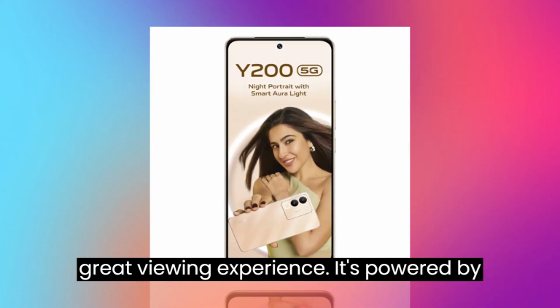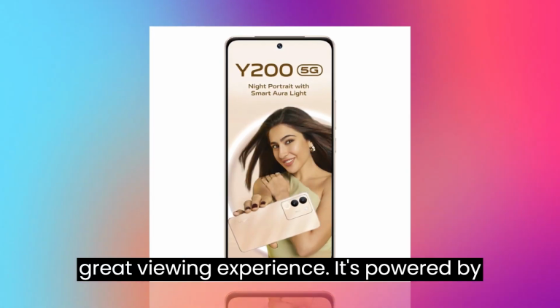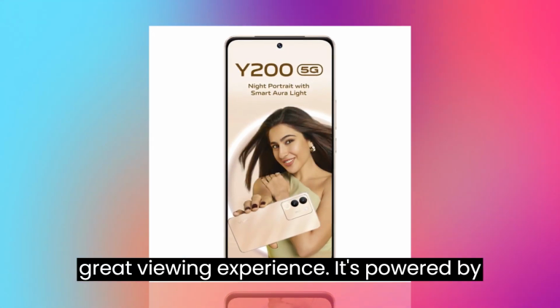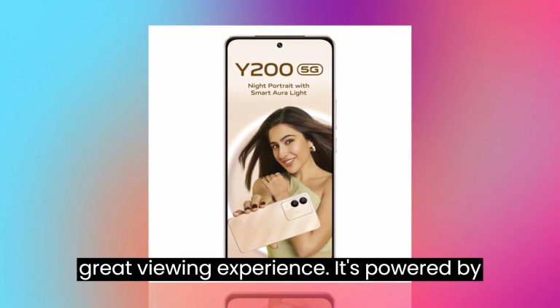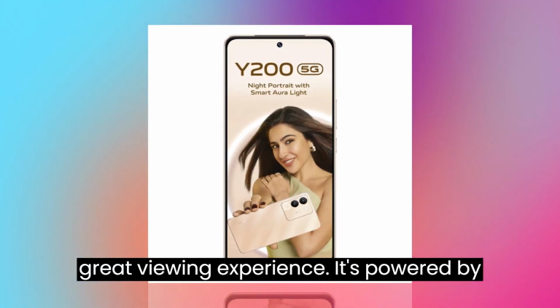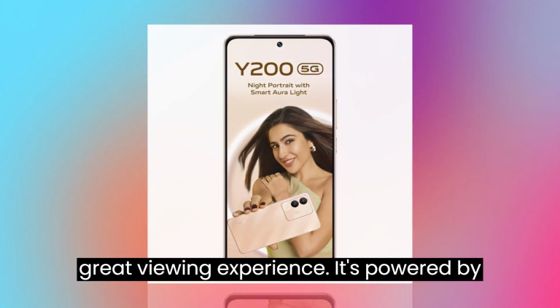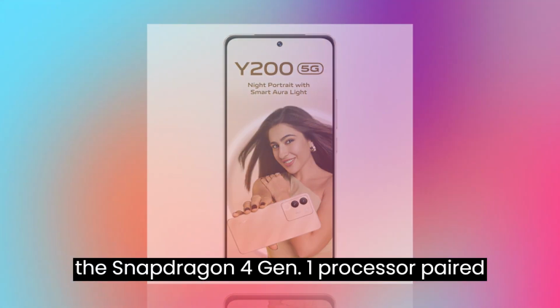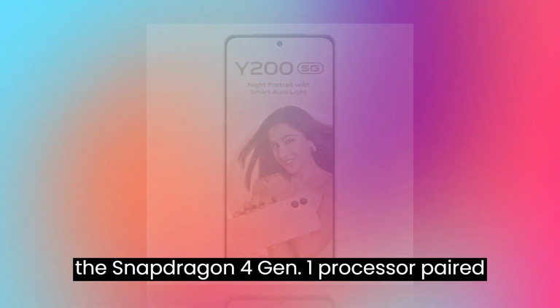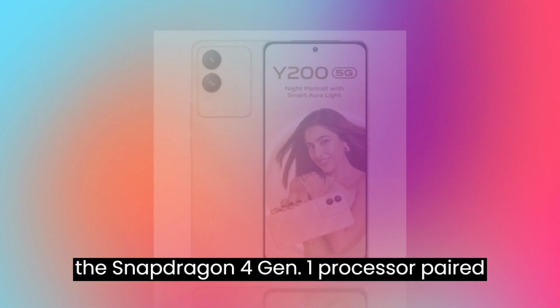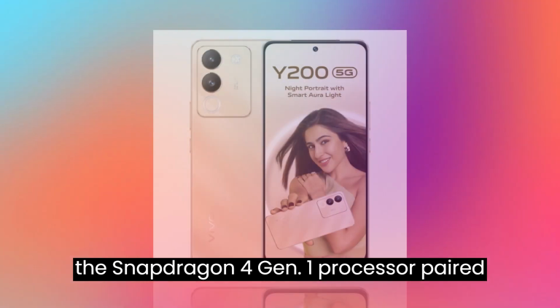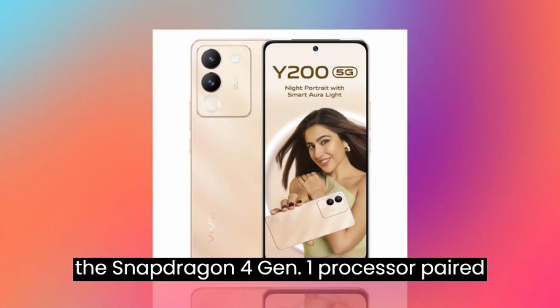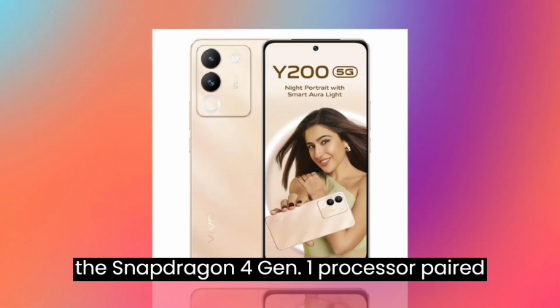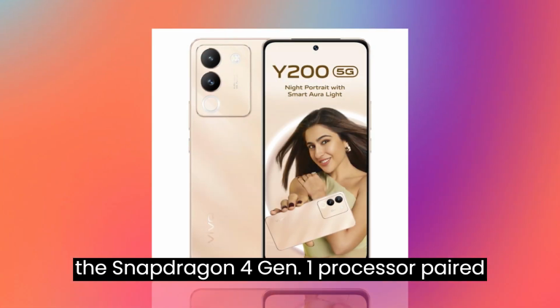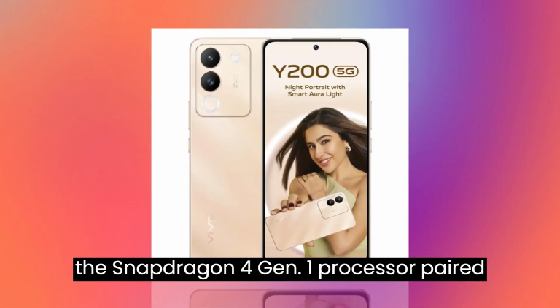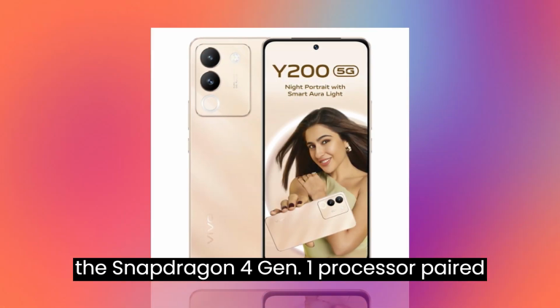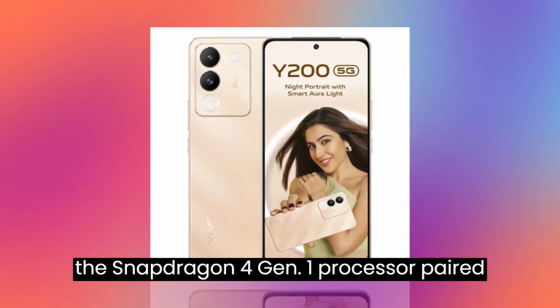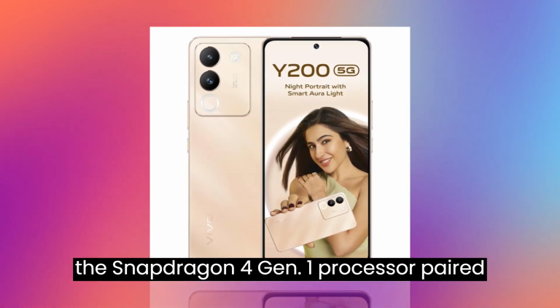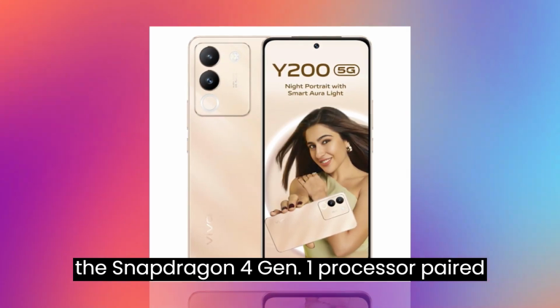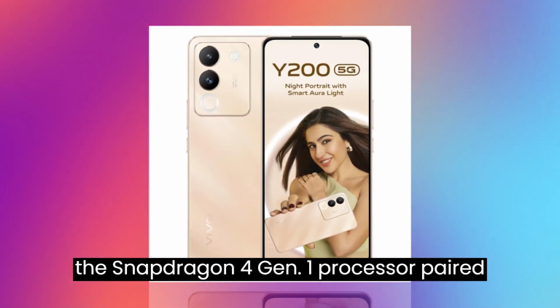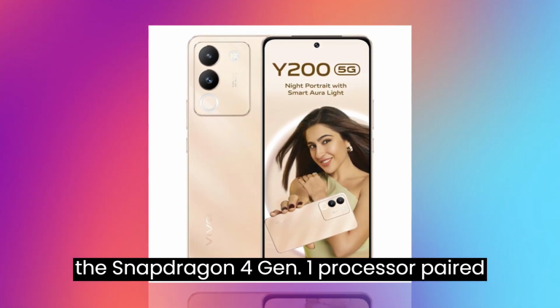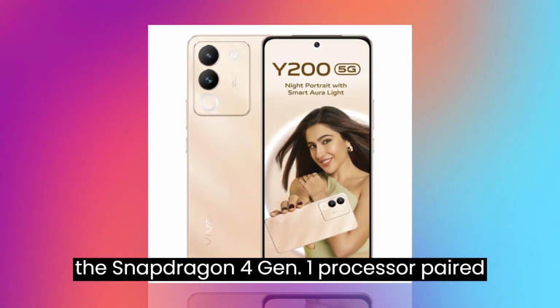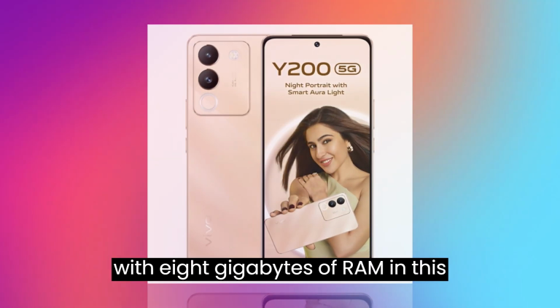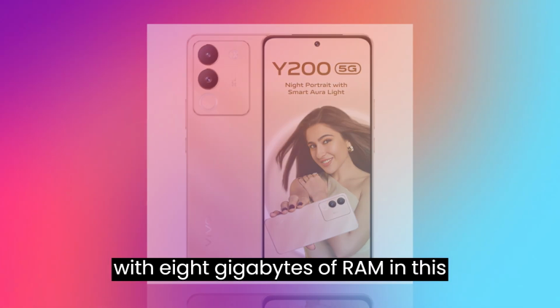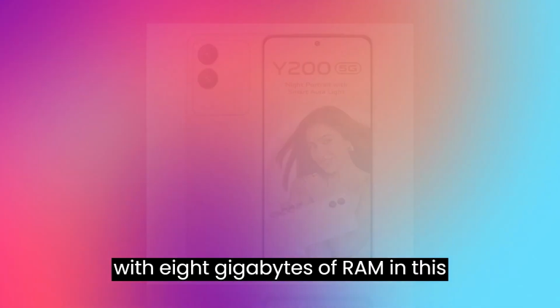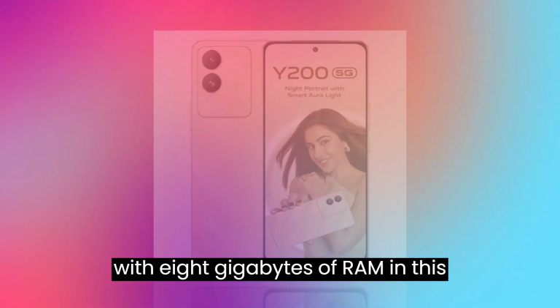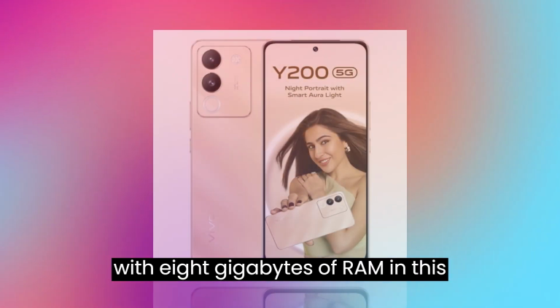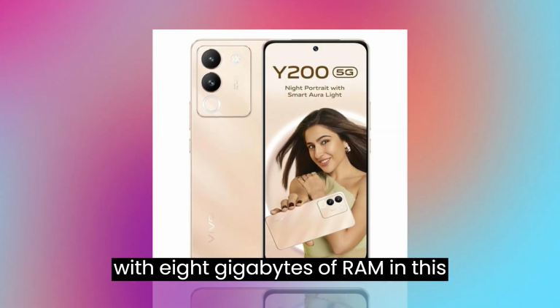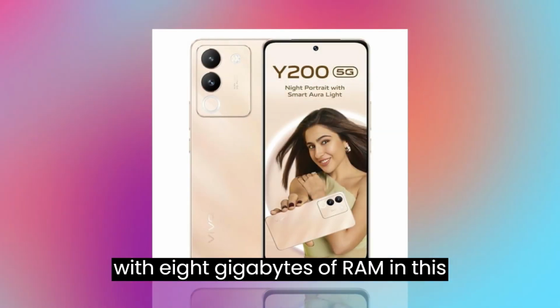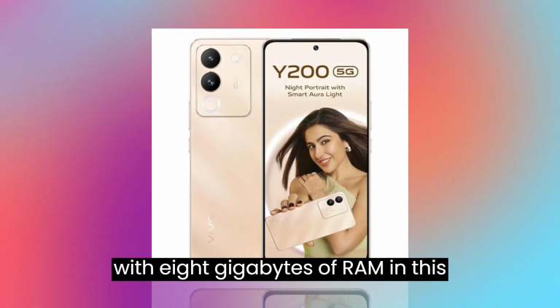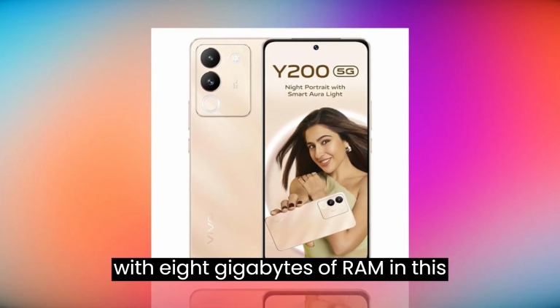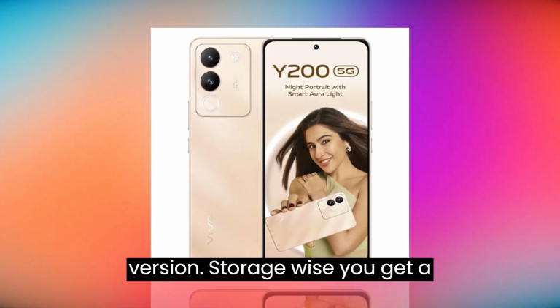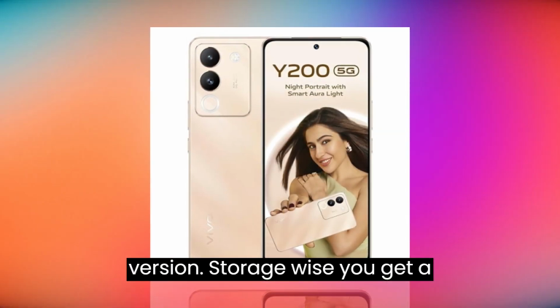It's powered by the Snapdragon 4 Gen 1 processor, paired with 8GB of RAM in this version.